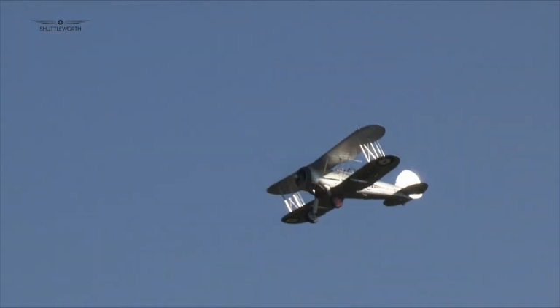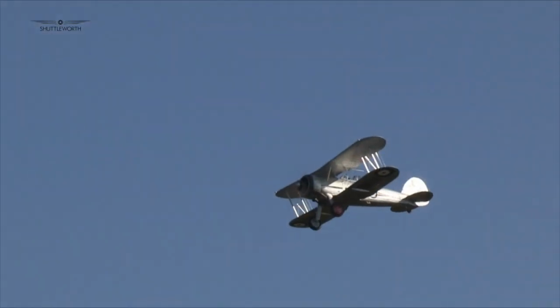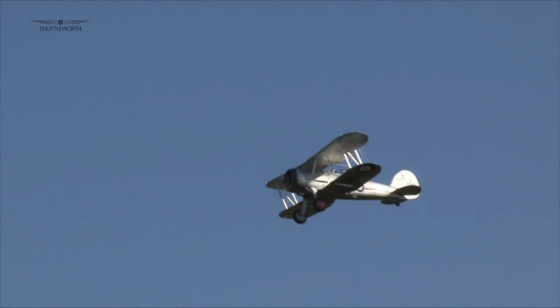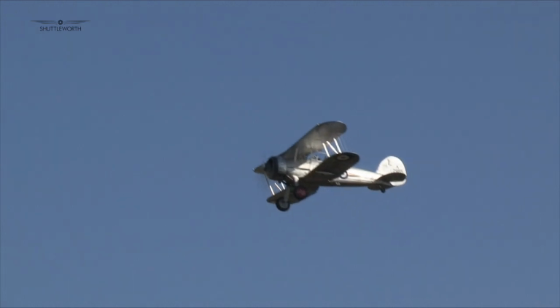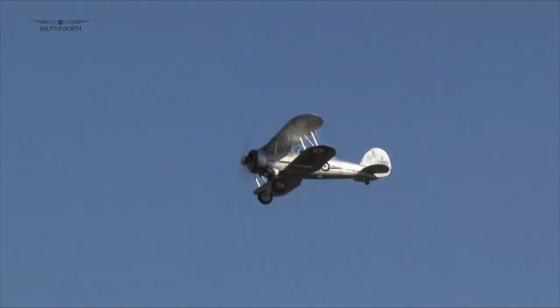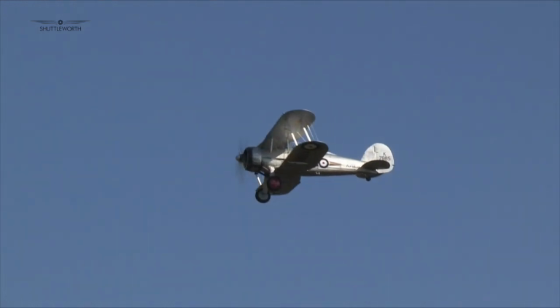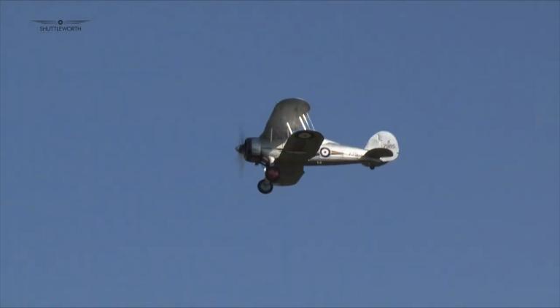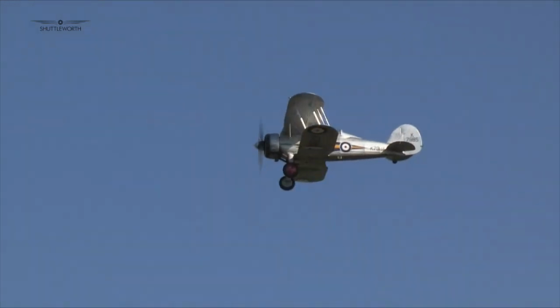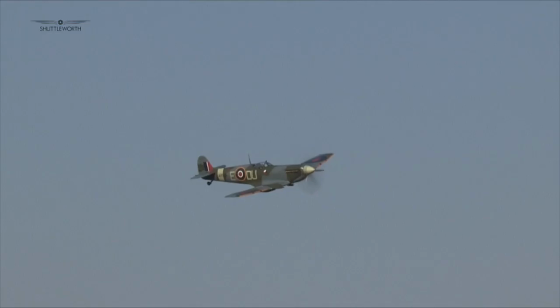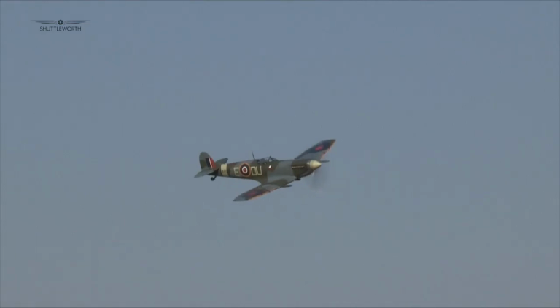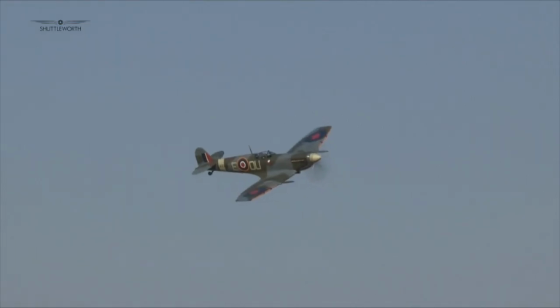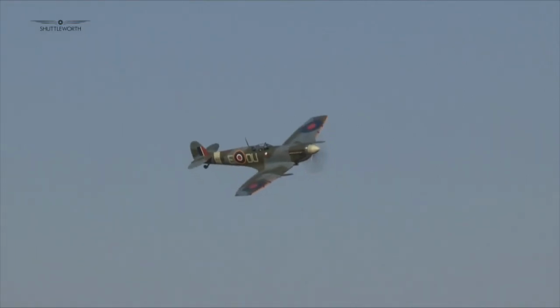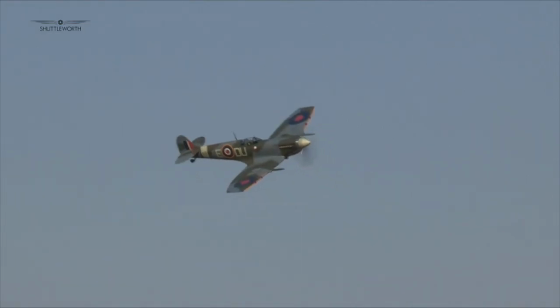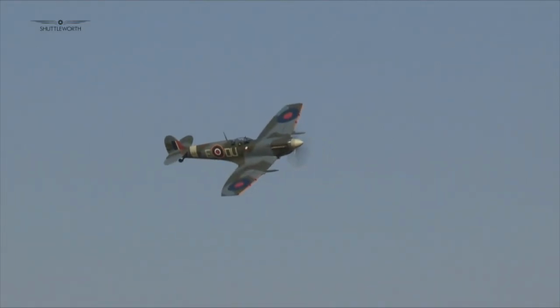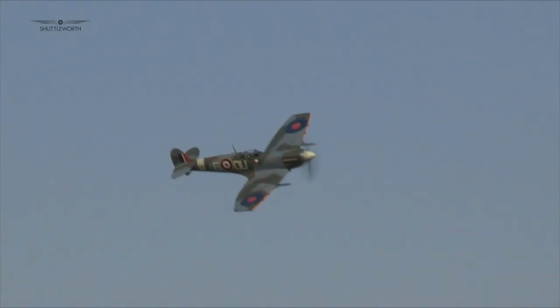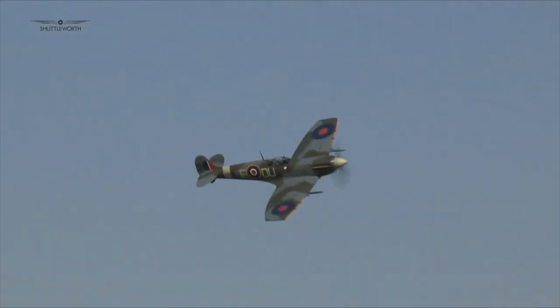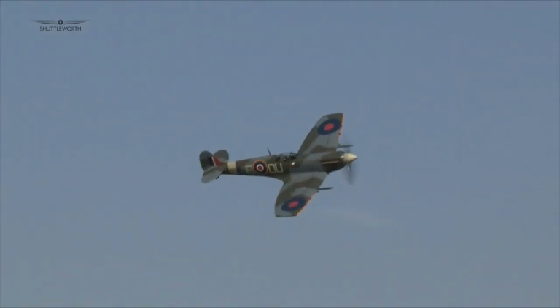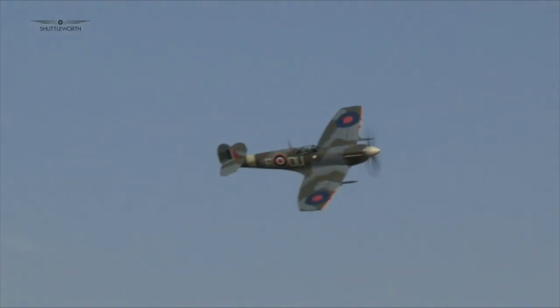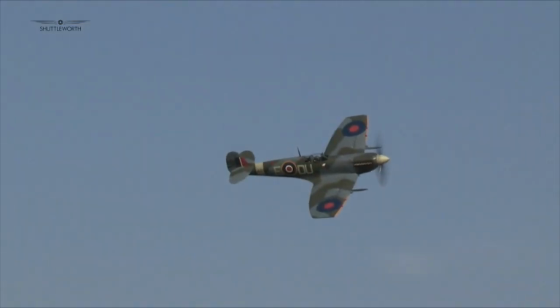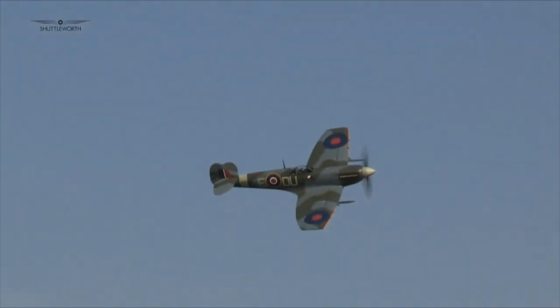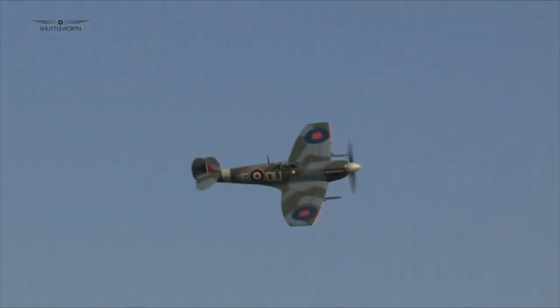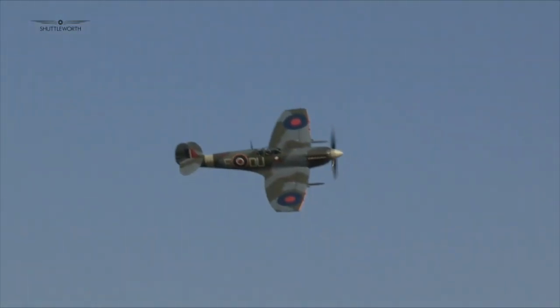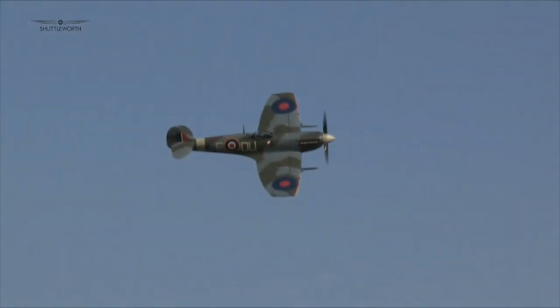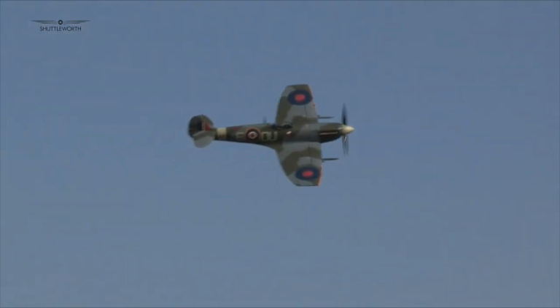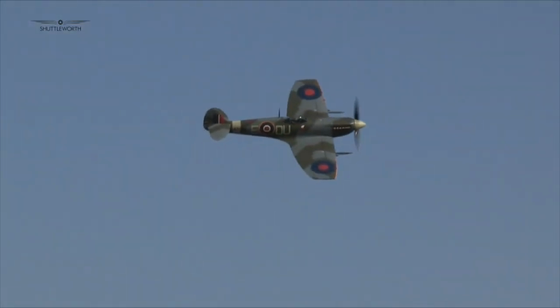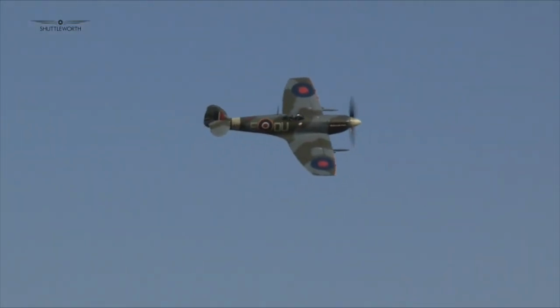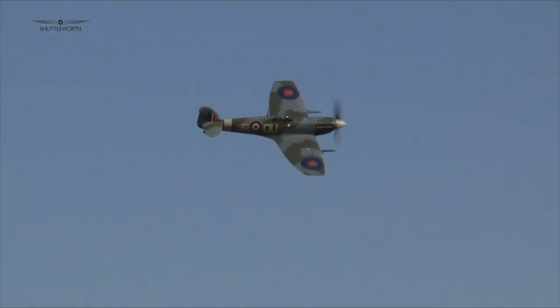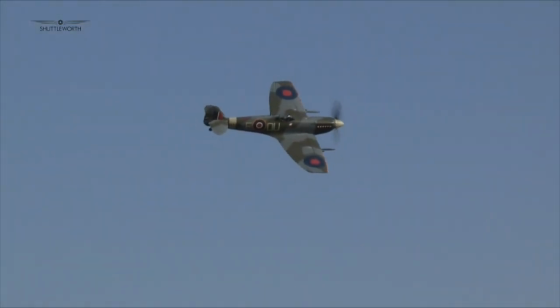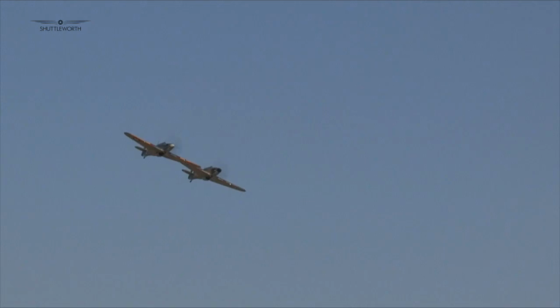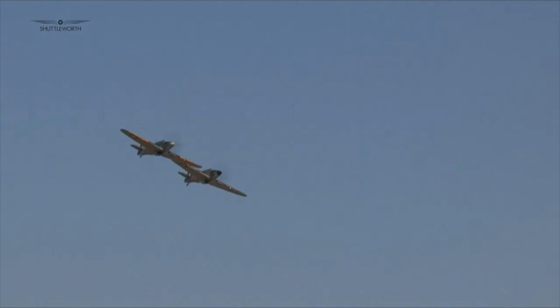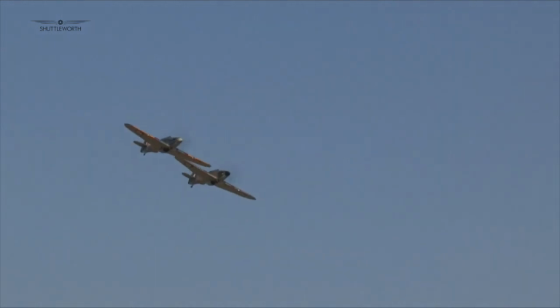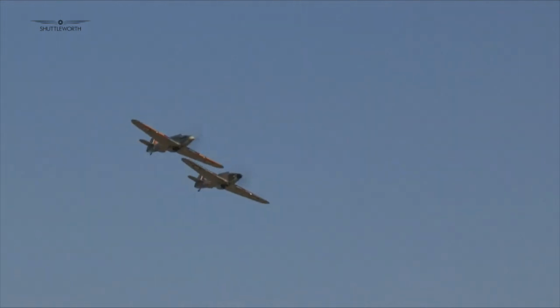The Old Warden-based Warbirds also delivered polished performances, with flights from the Gladiator, Spitfire, and the Hawker Hurricane pair.